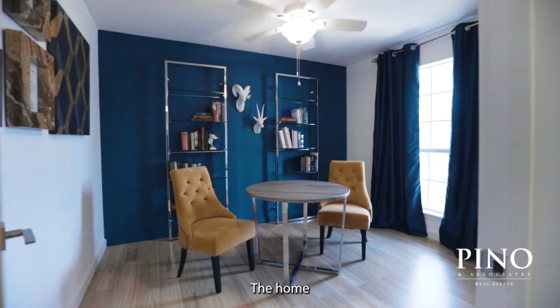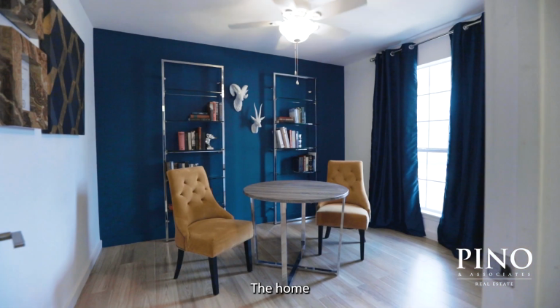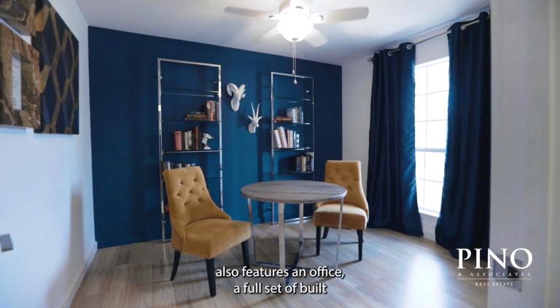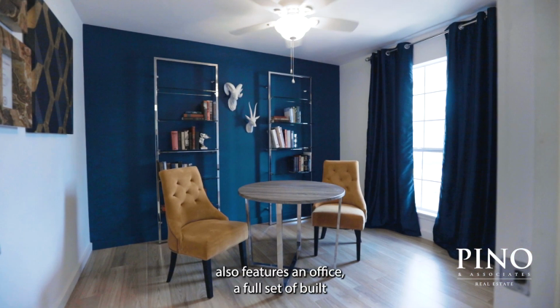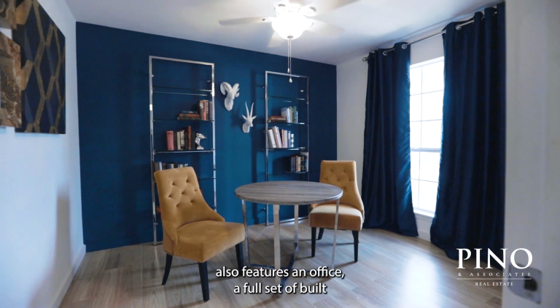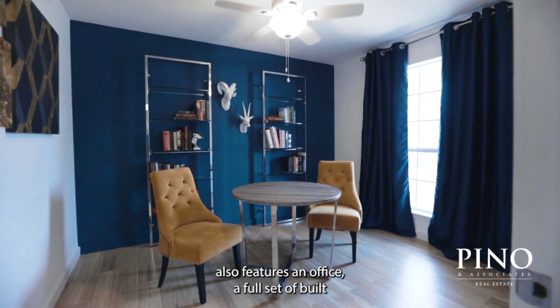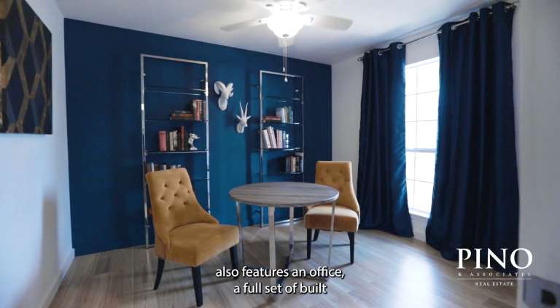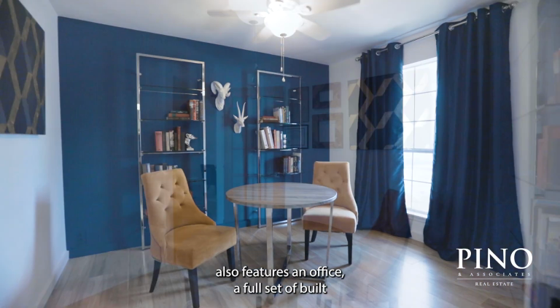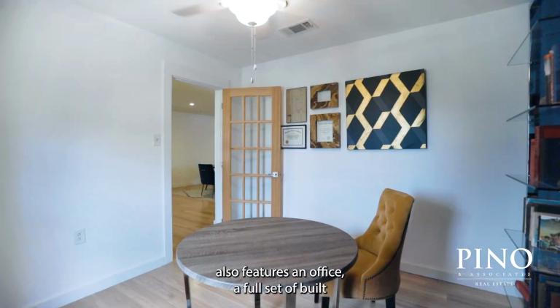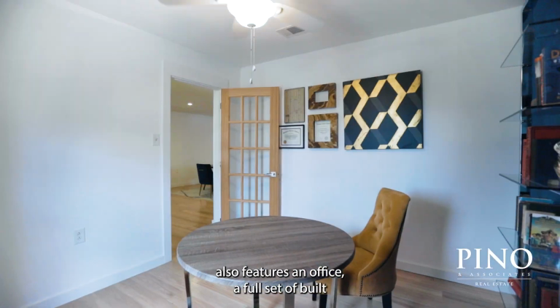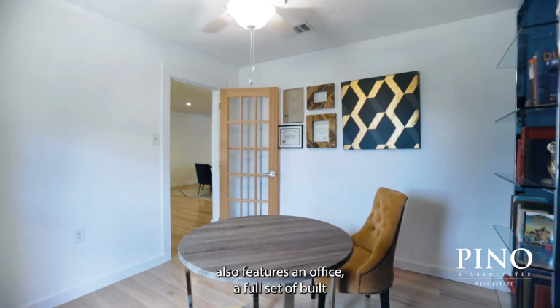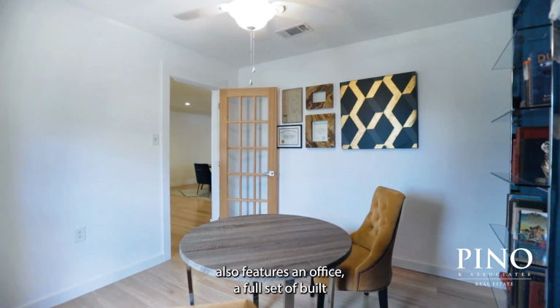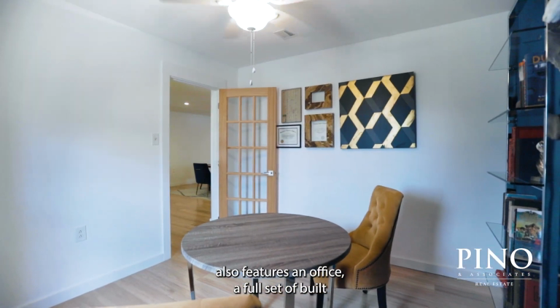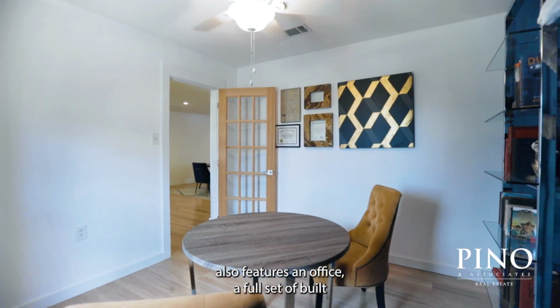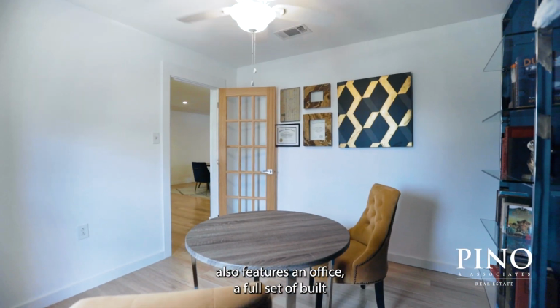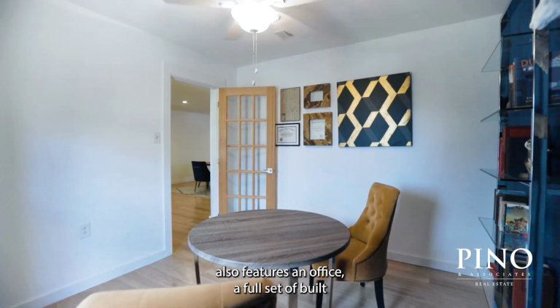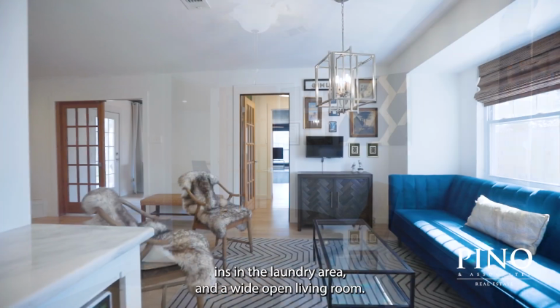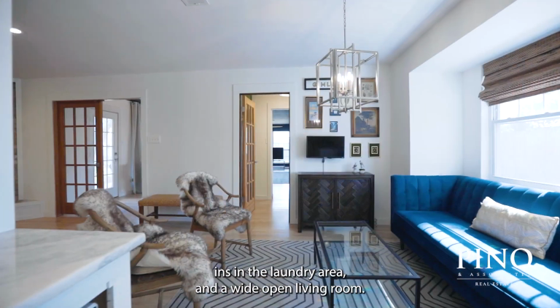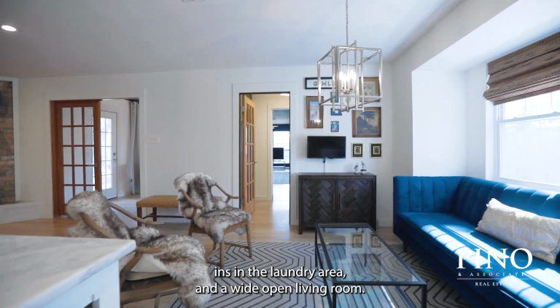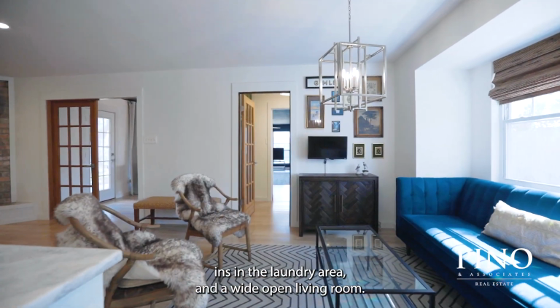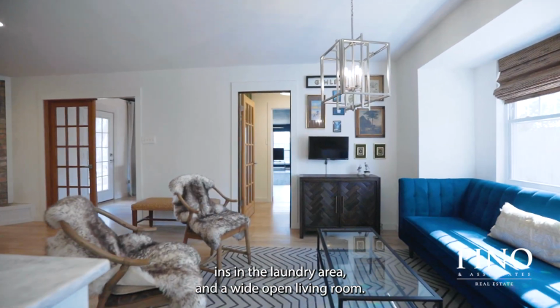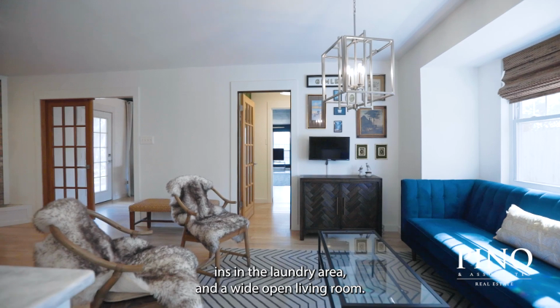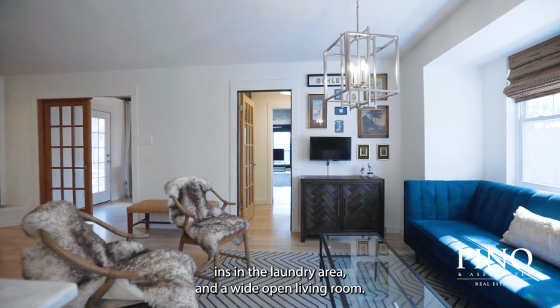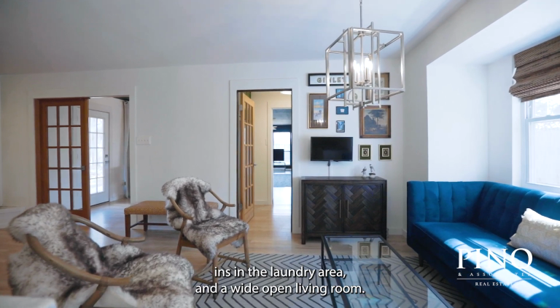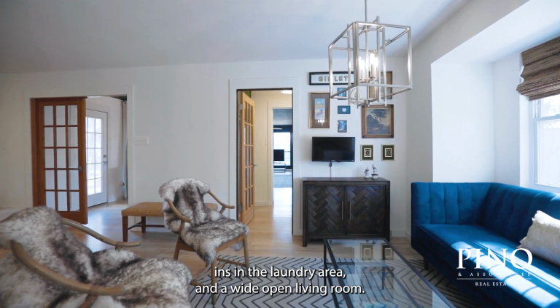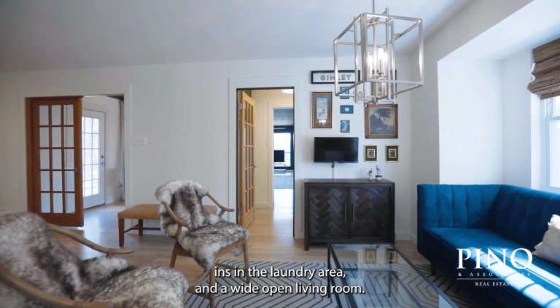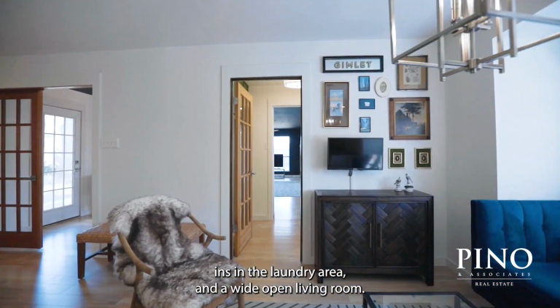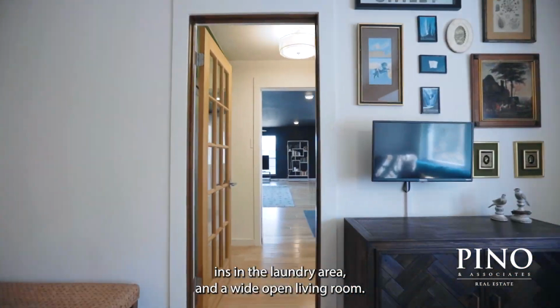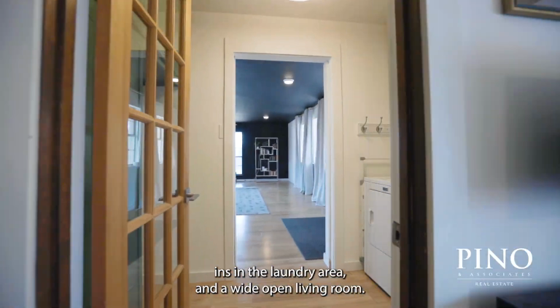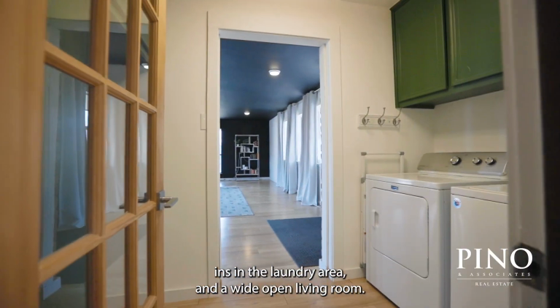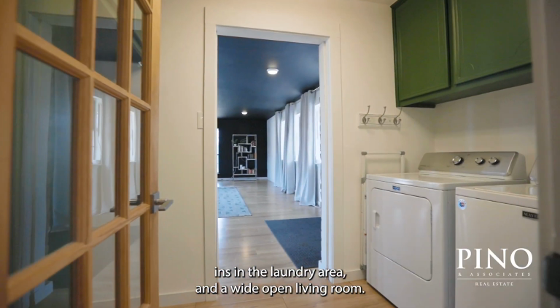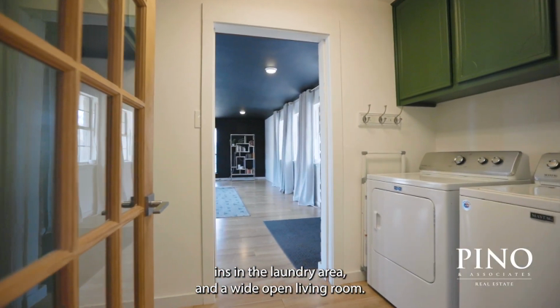The home also features an office, a full set of built-ins in the laundry area, and a wide-open living room.